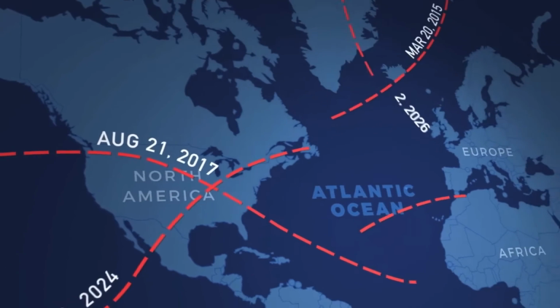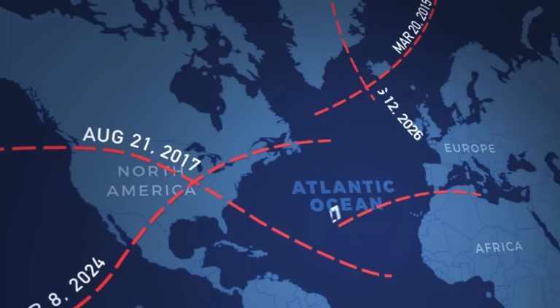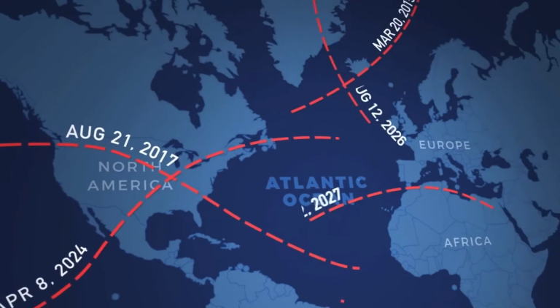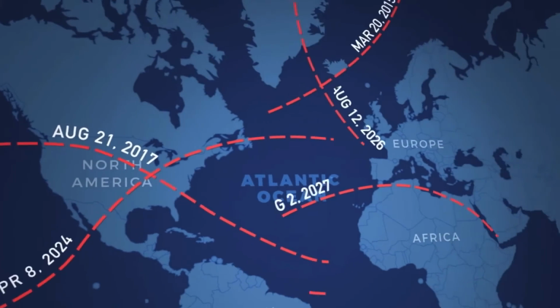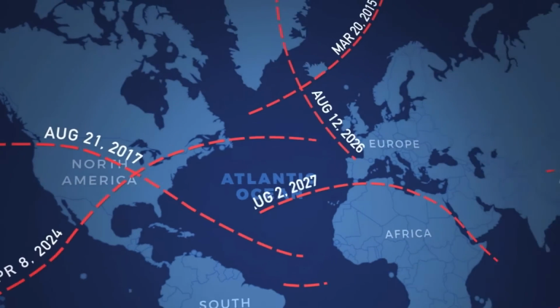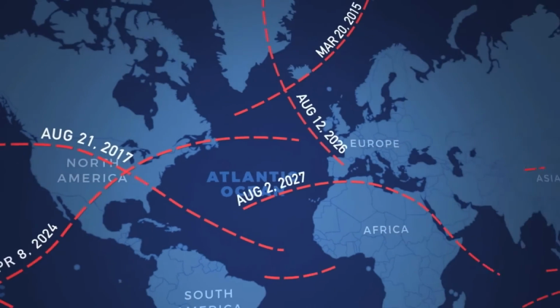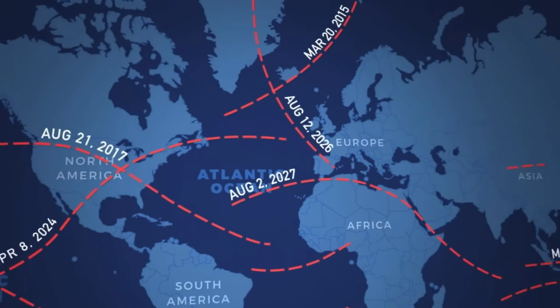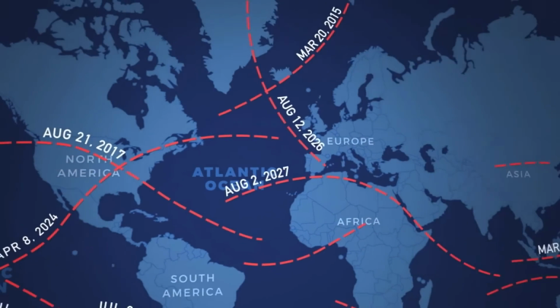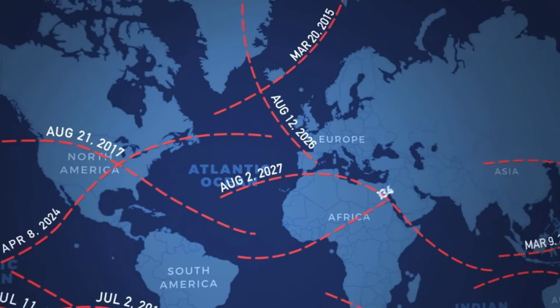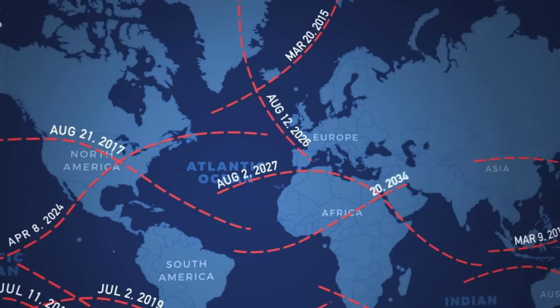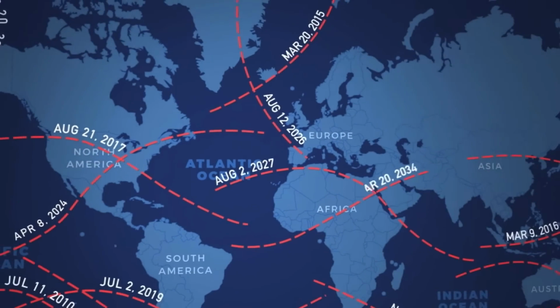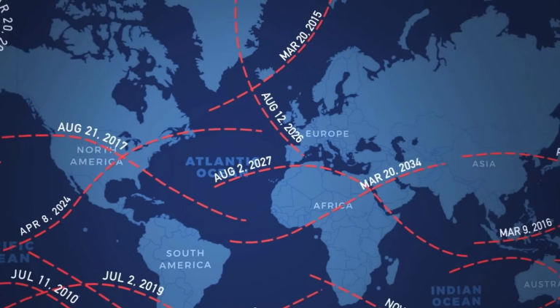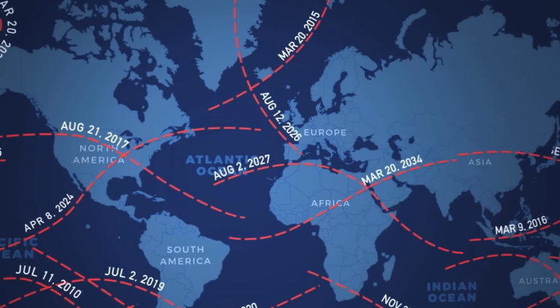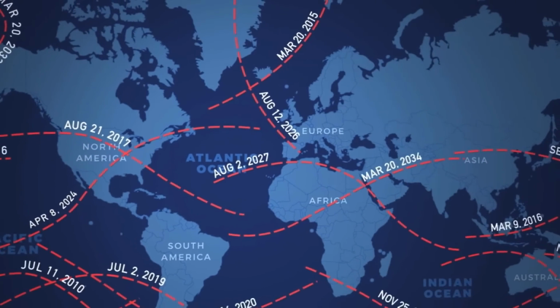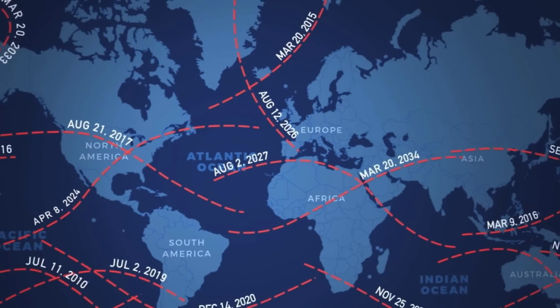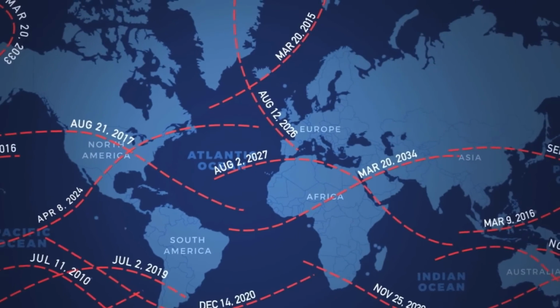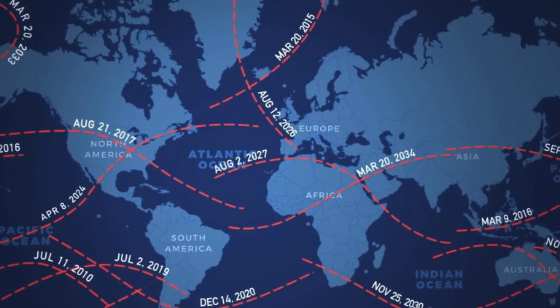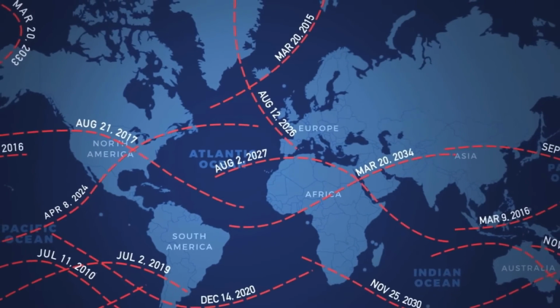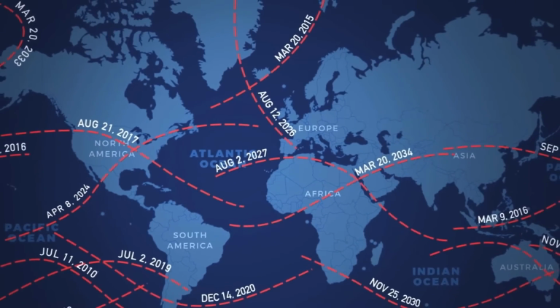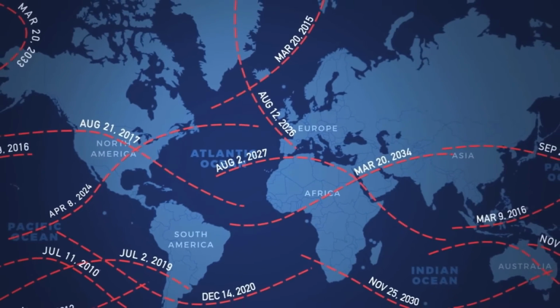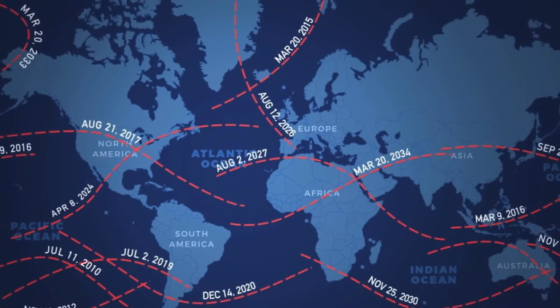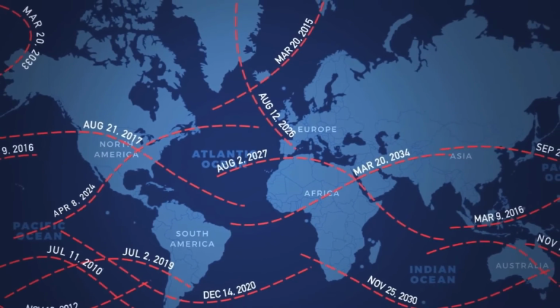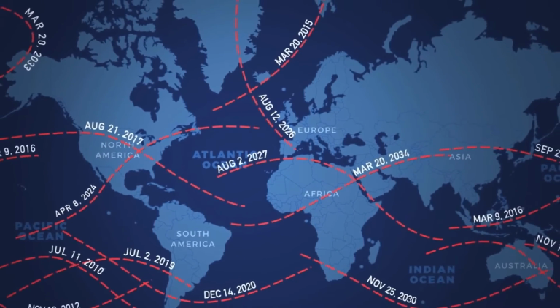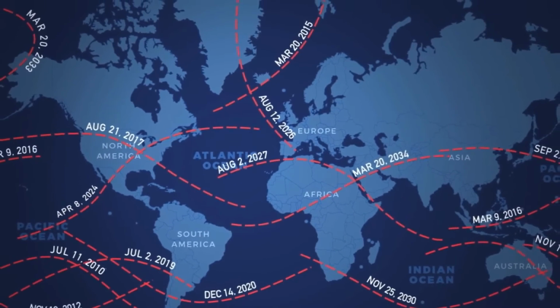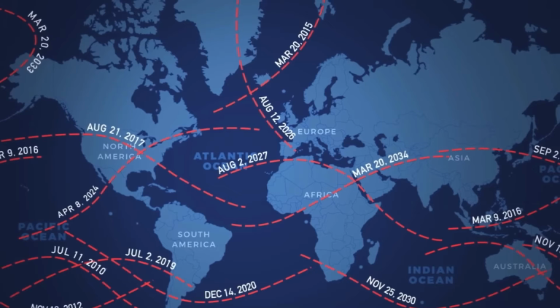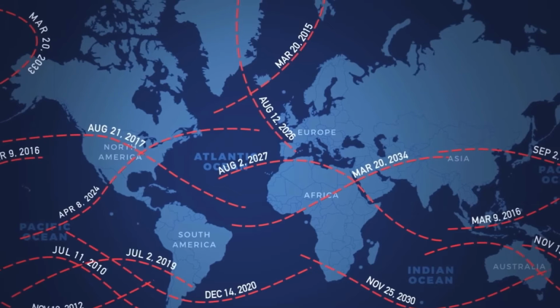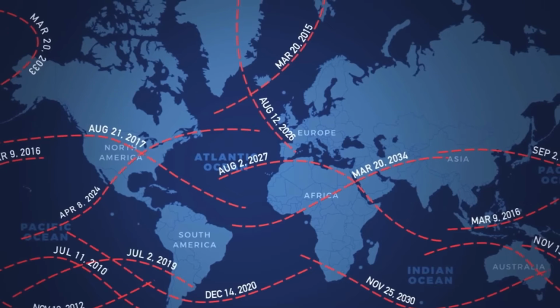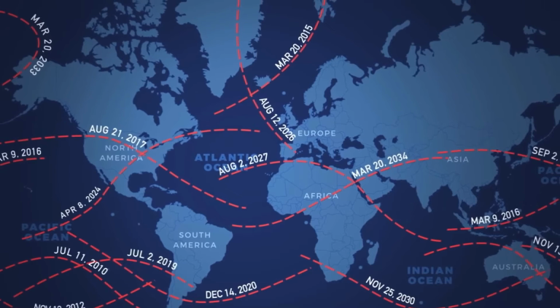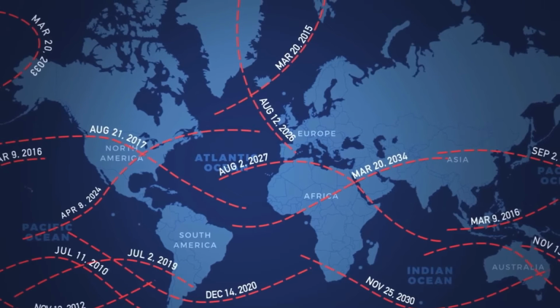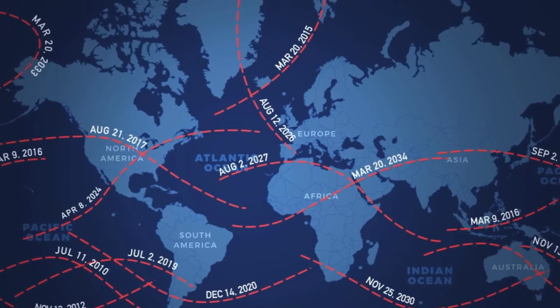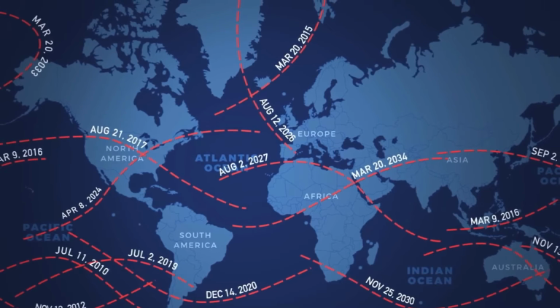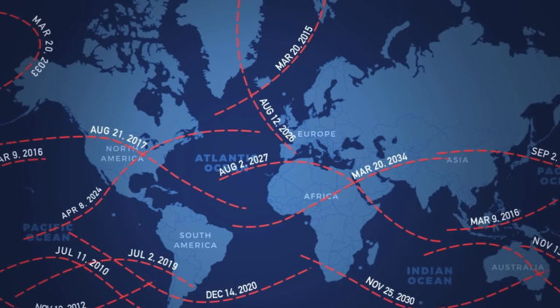A type of solar eclipse happens at least somewhere on Earth yearly.